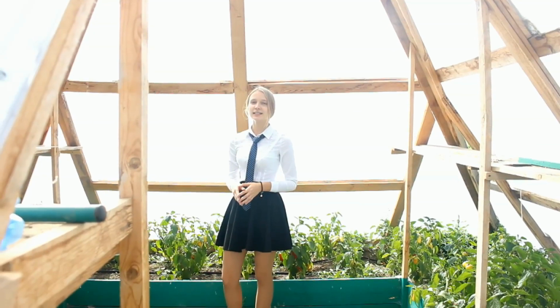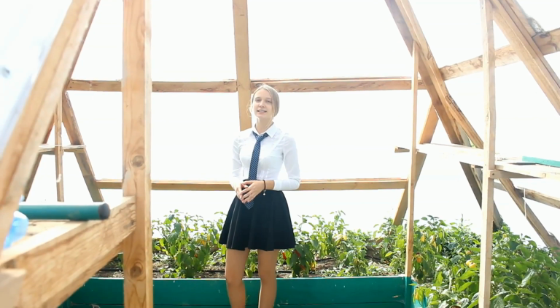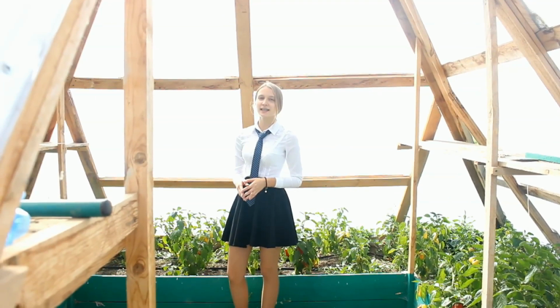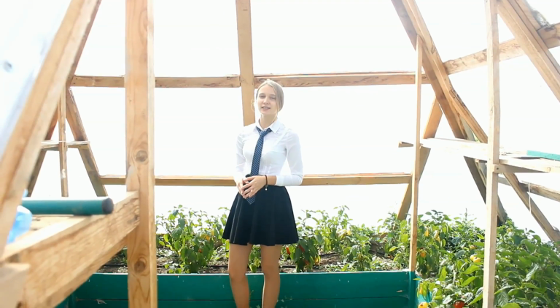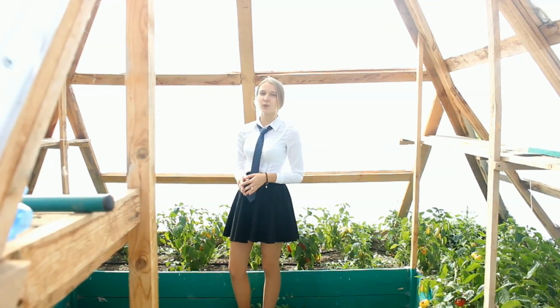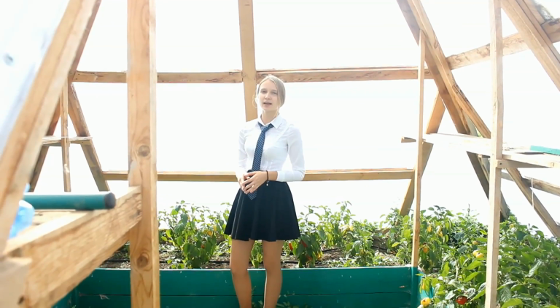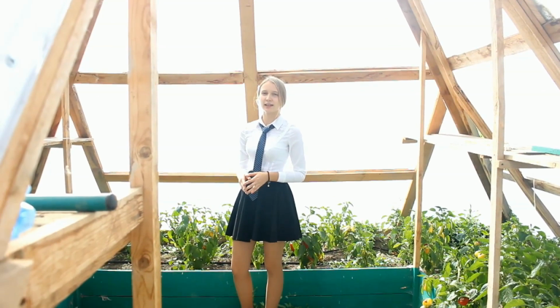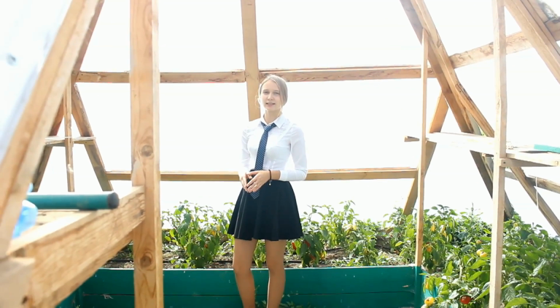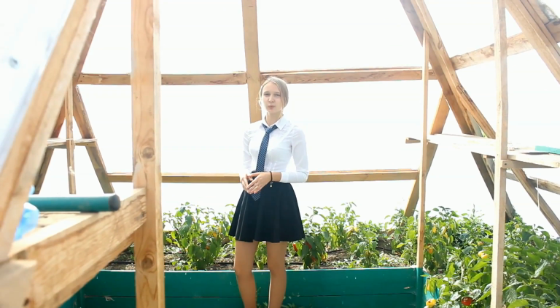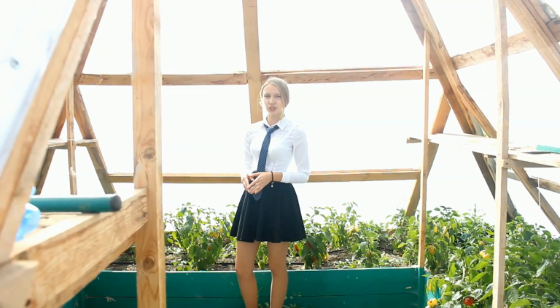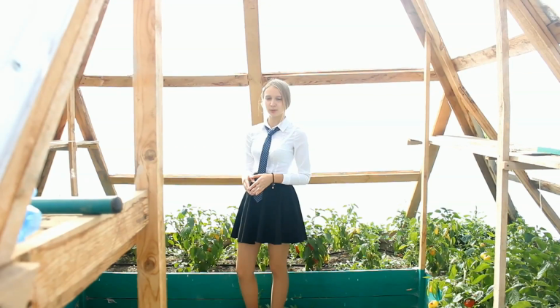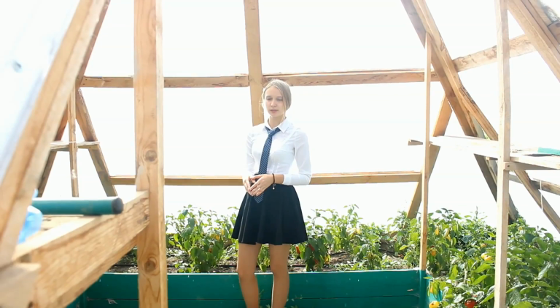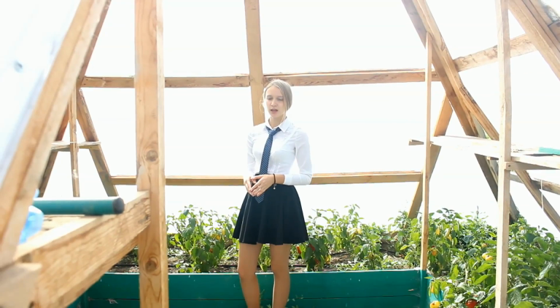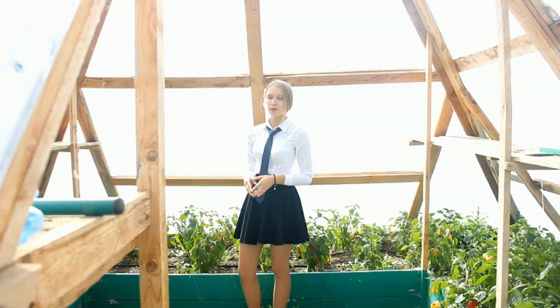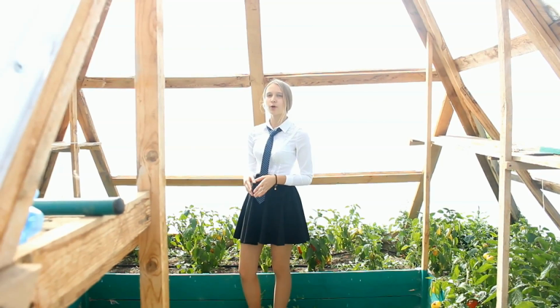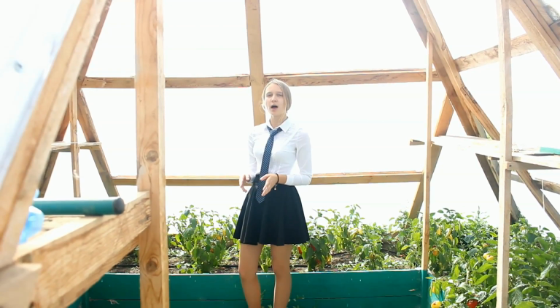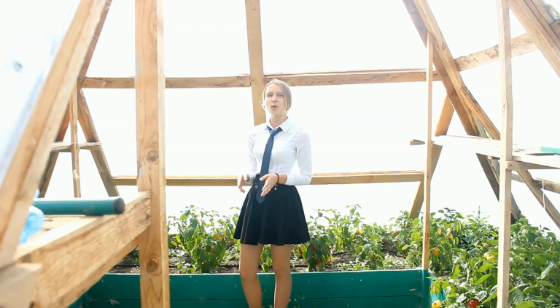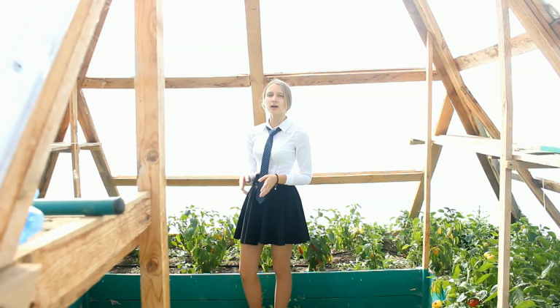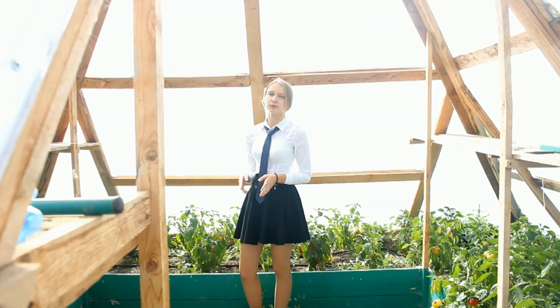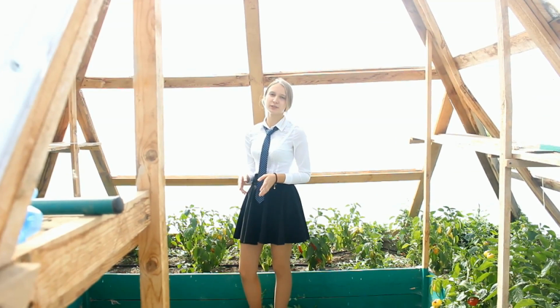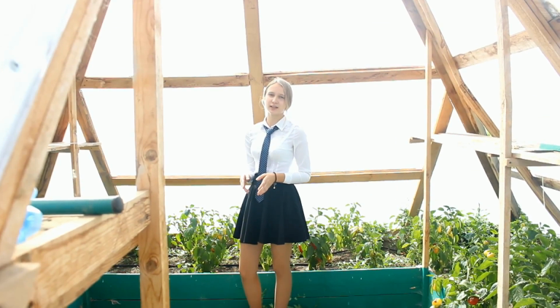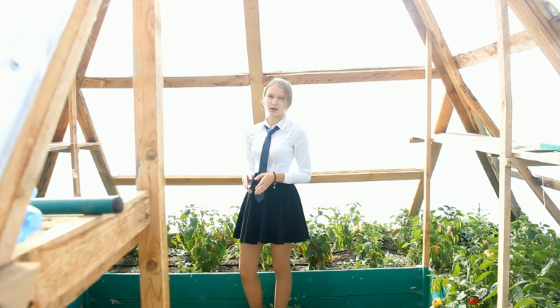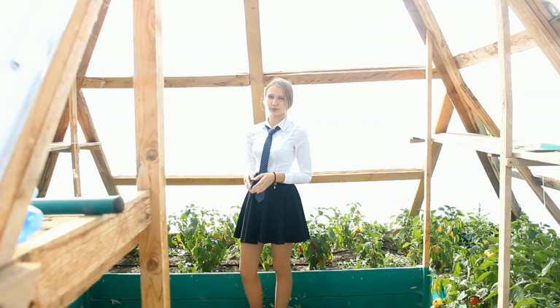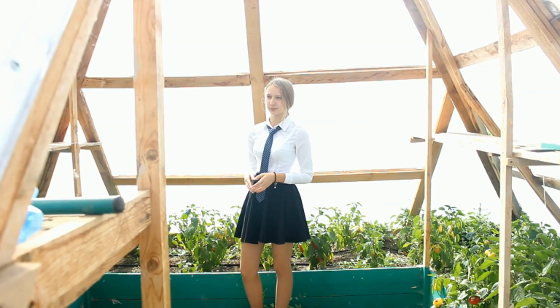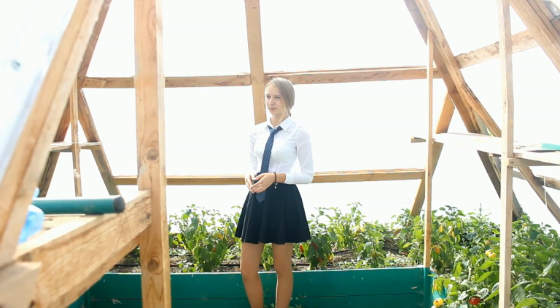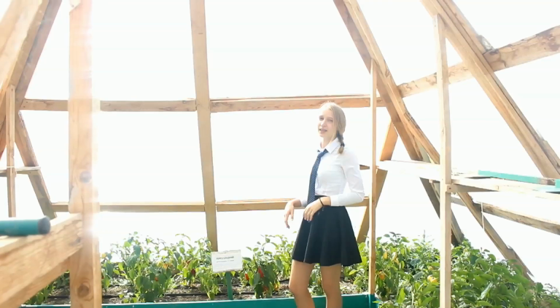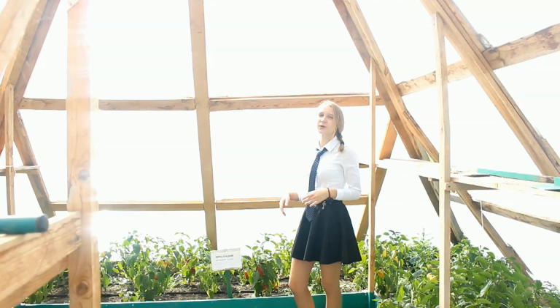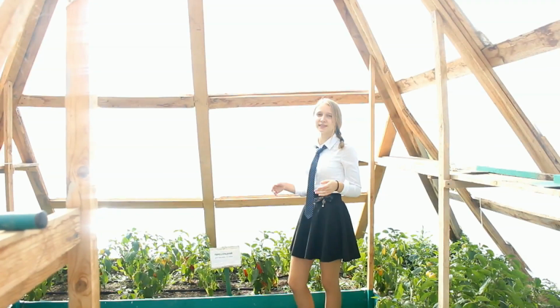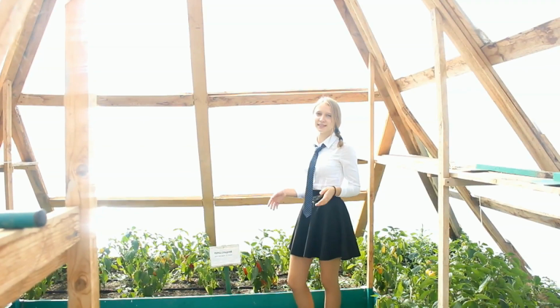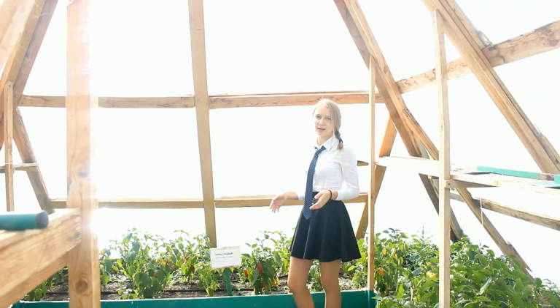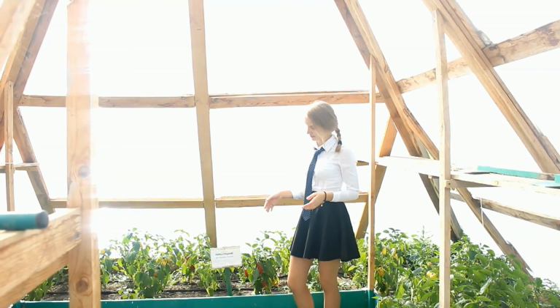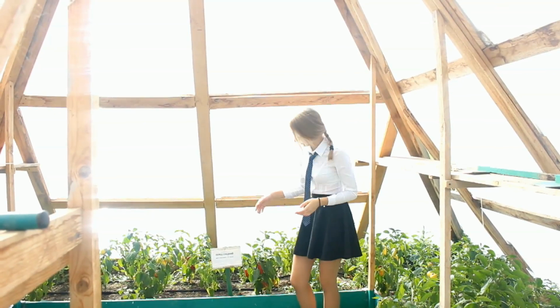These days, we are collecting vegetables from our pyramid greenhouse. You can see some of them.